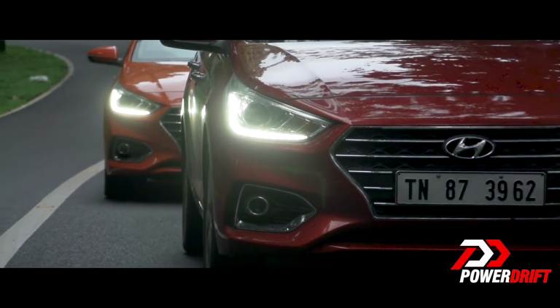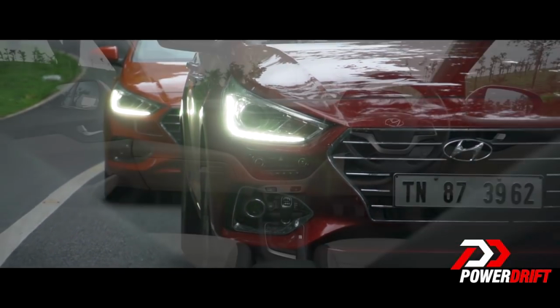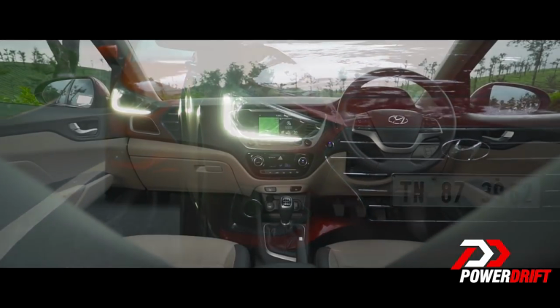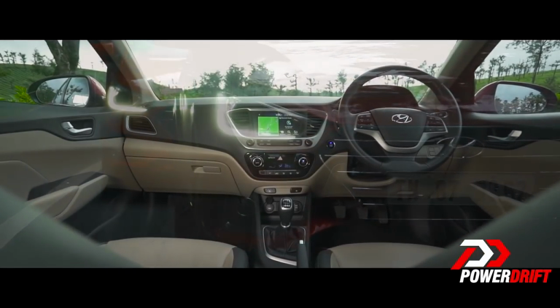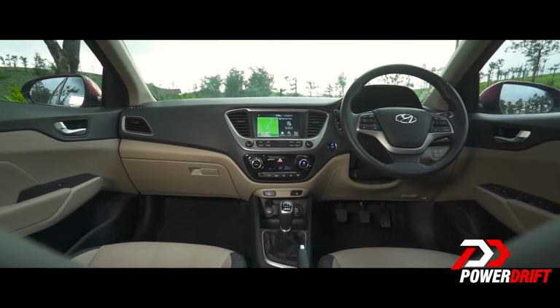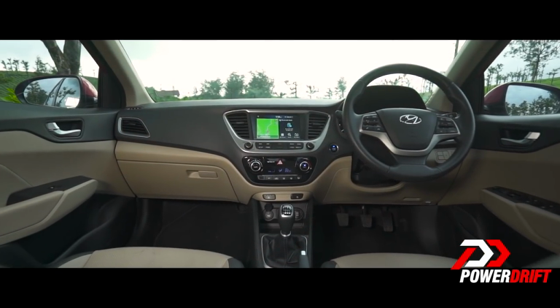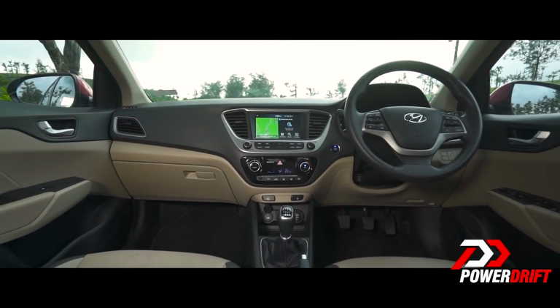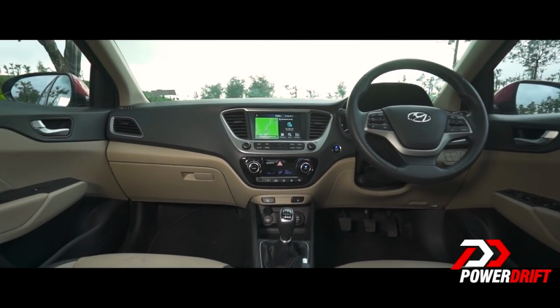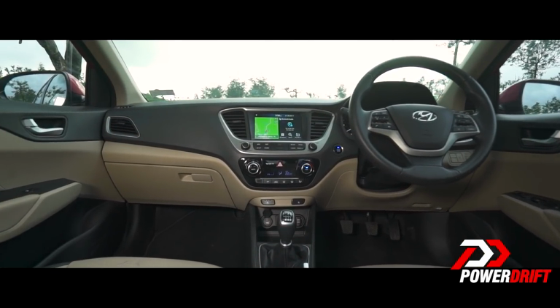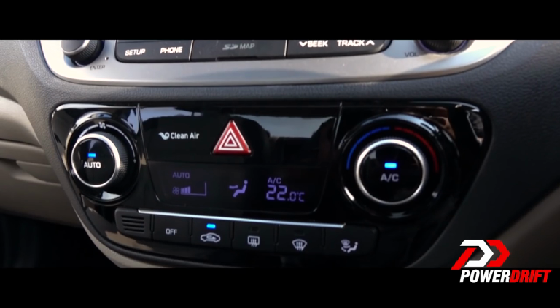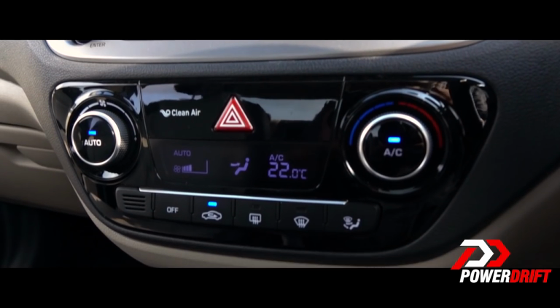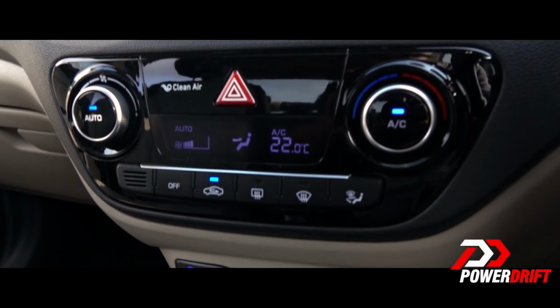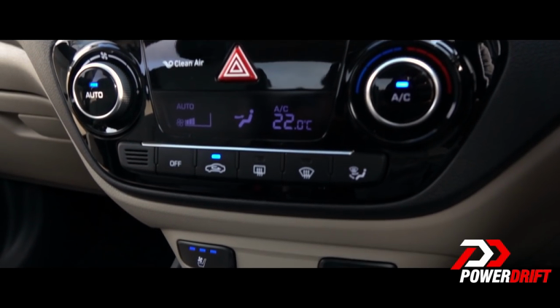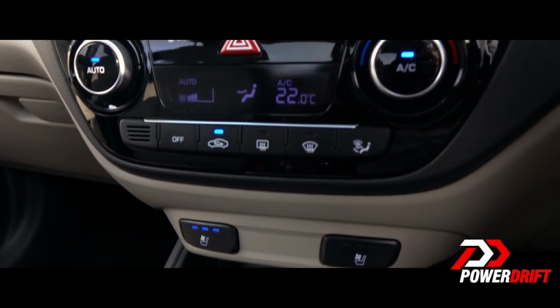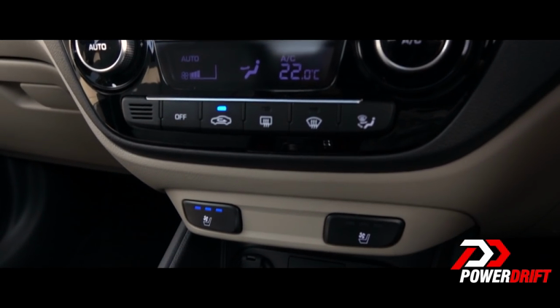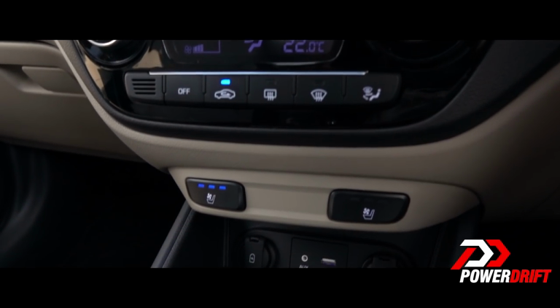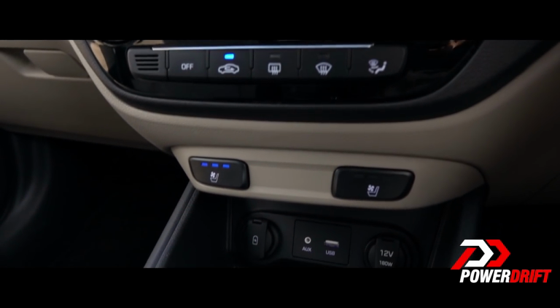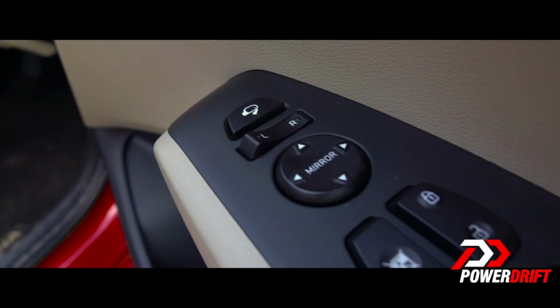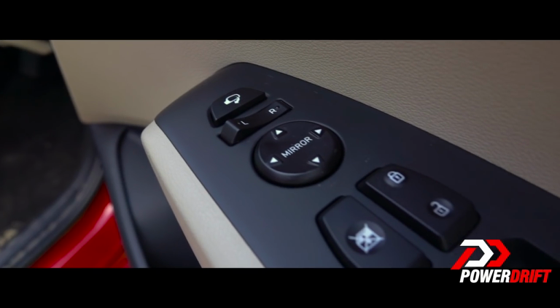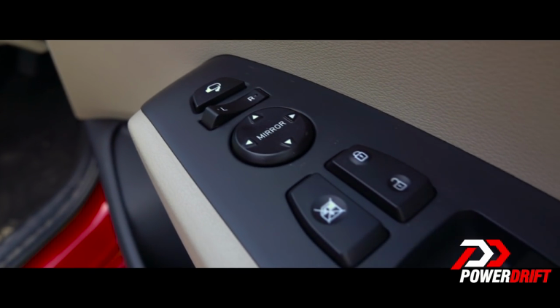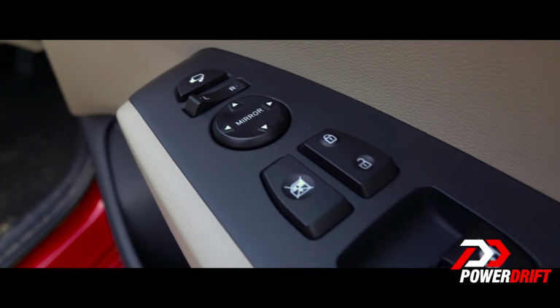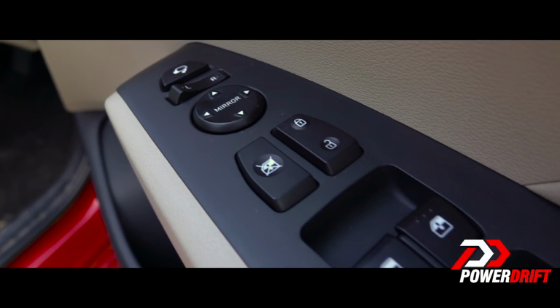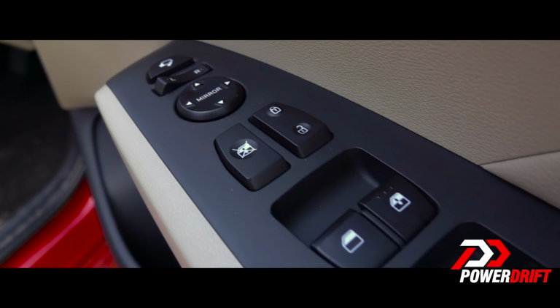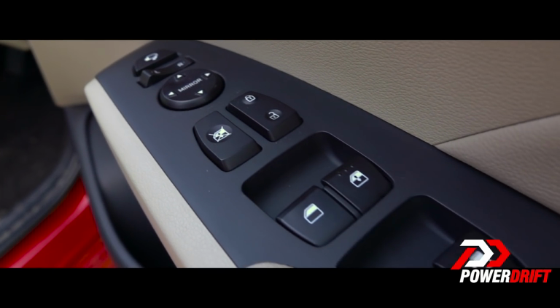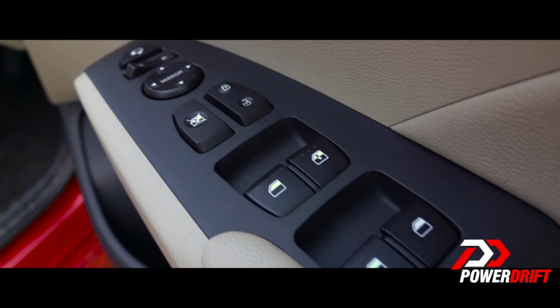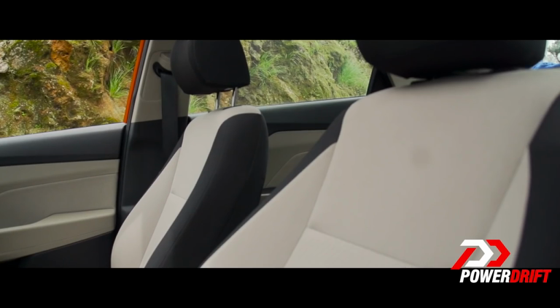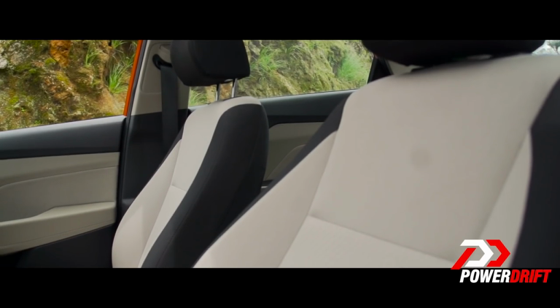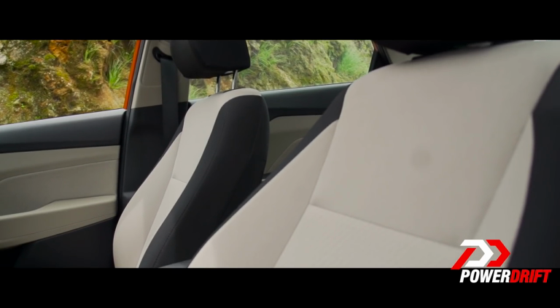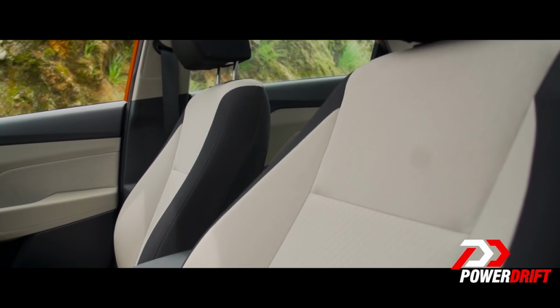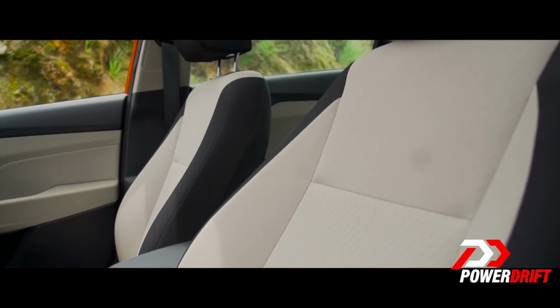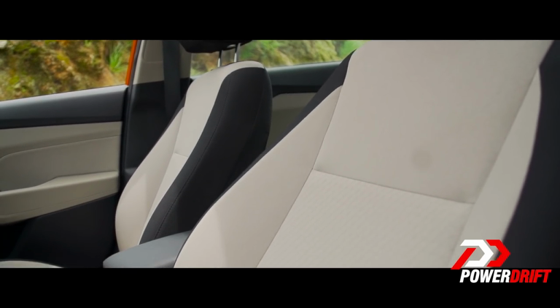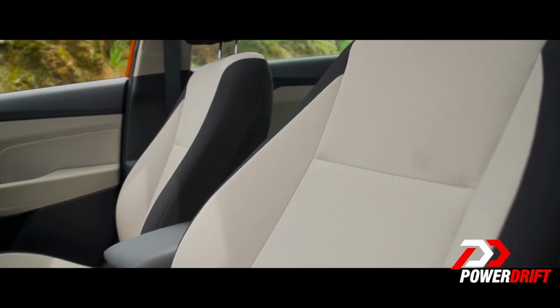The fit and finish and quality of materials used on the inside is absolutely top-notch.